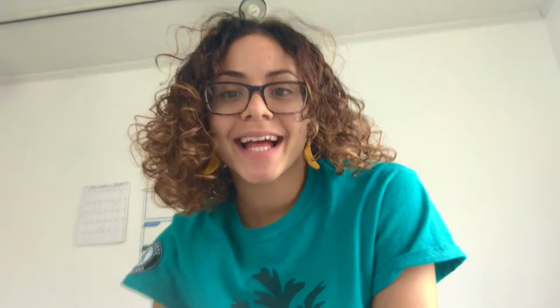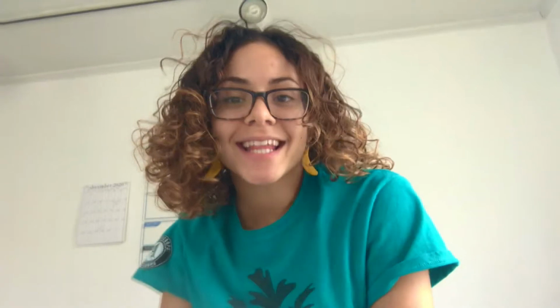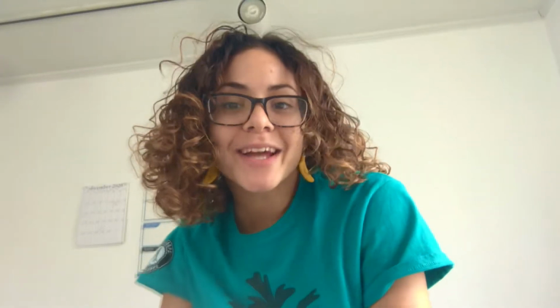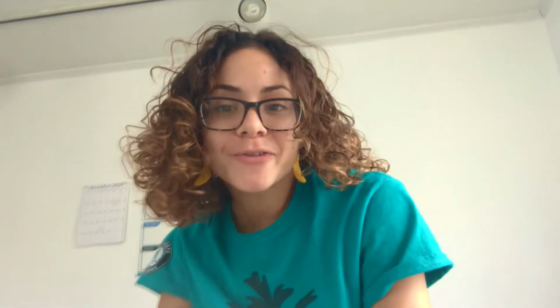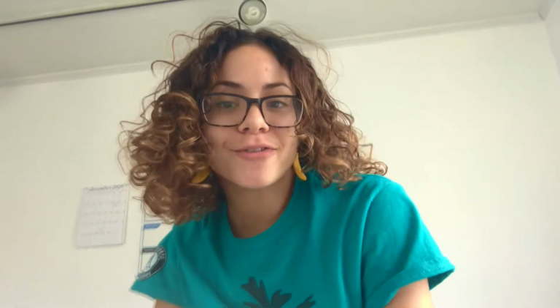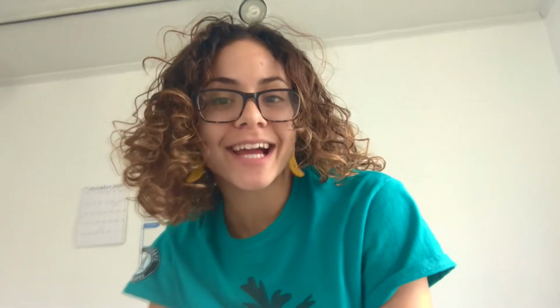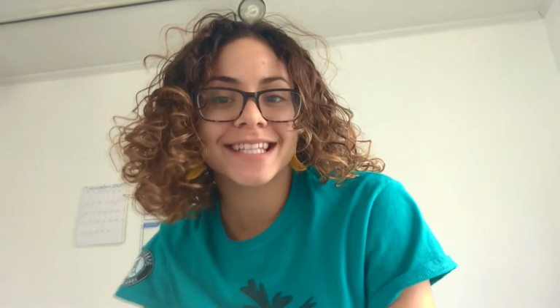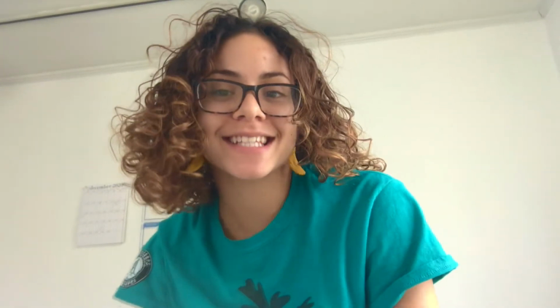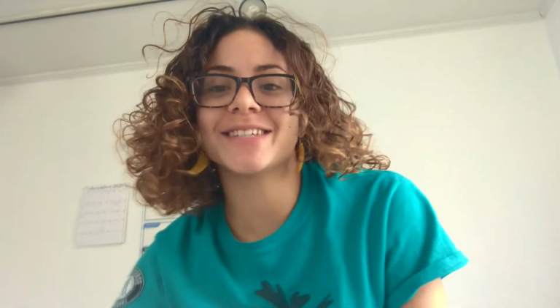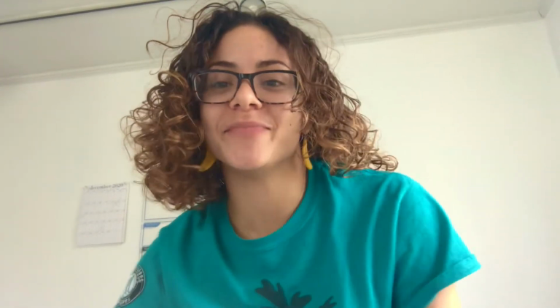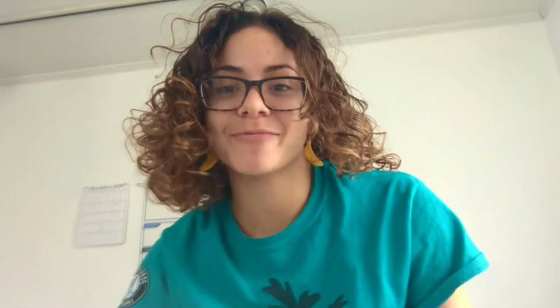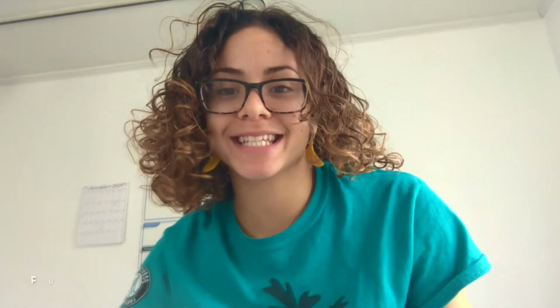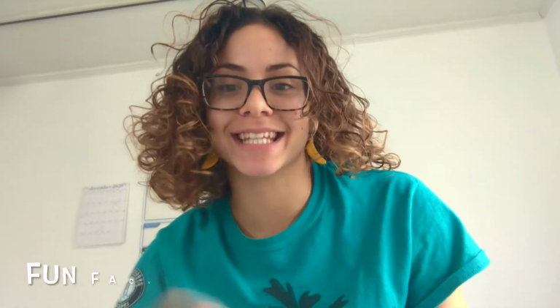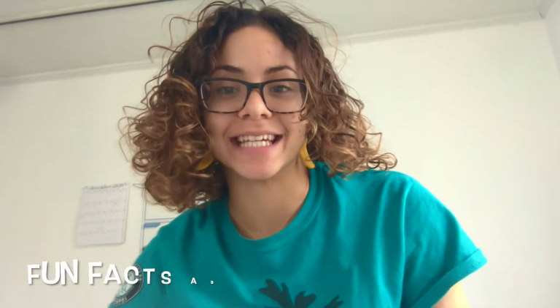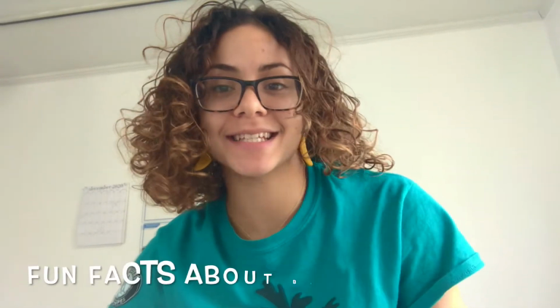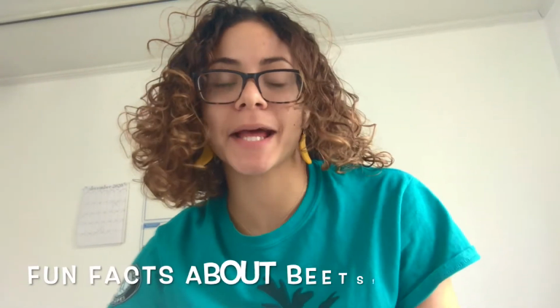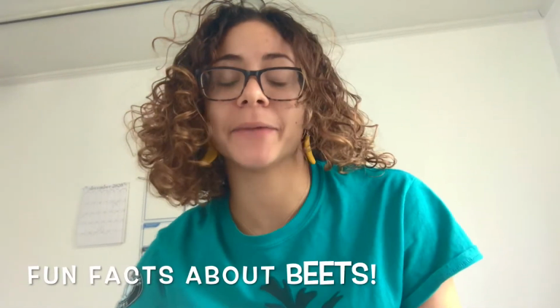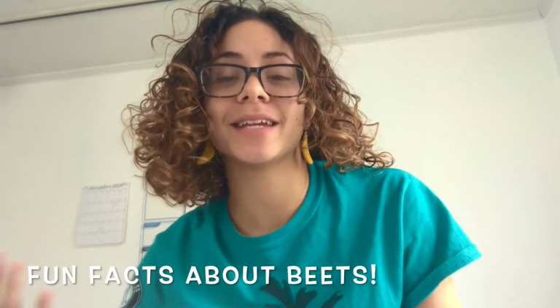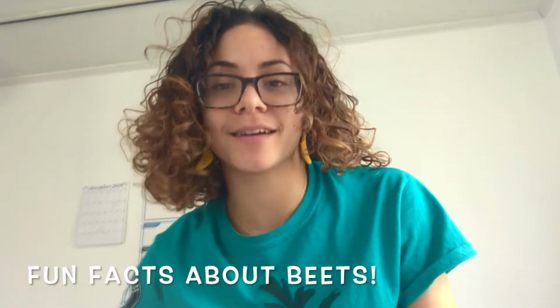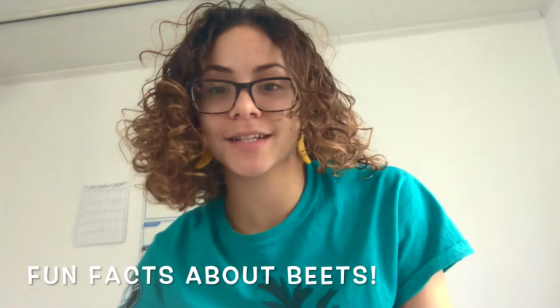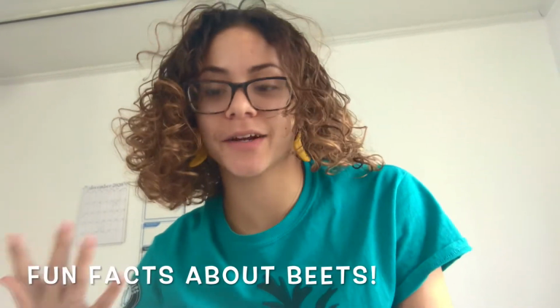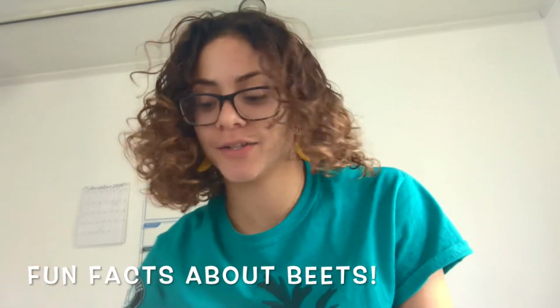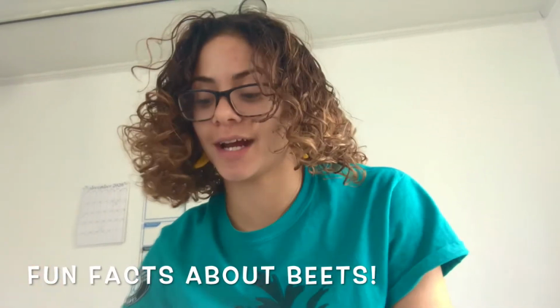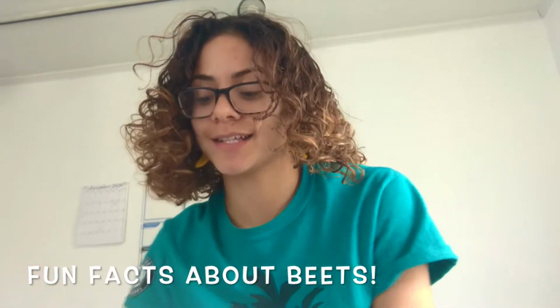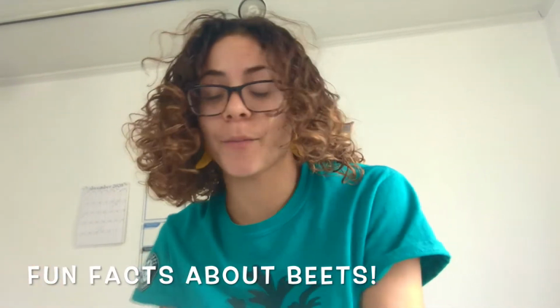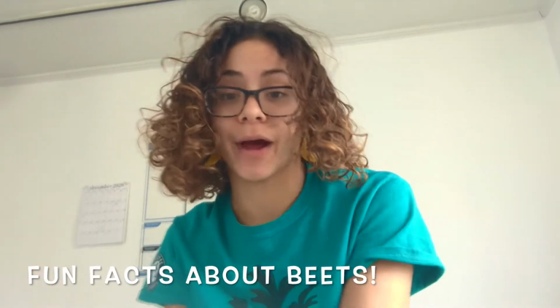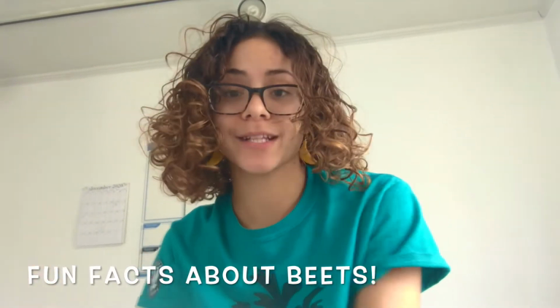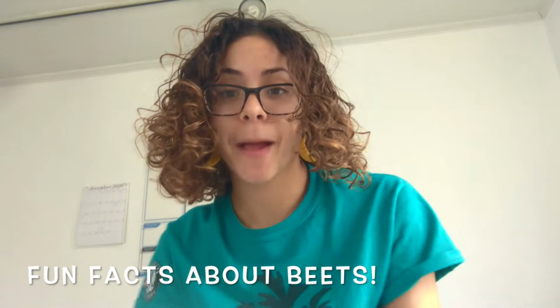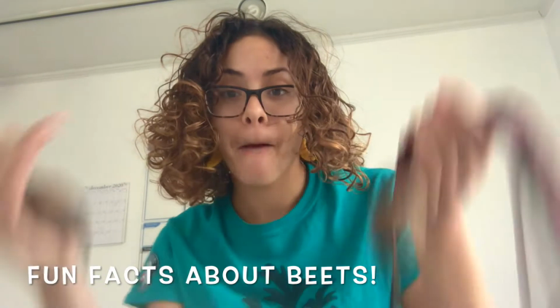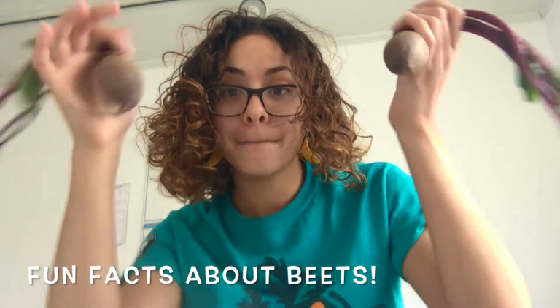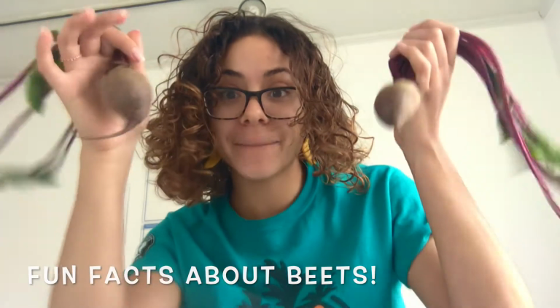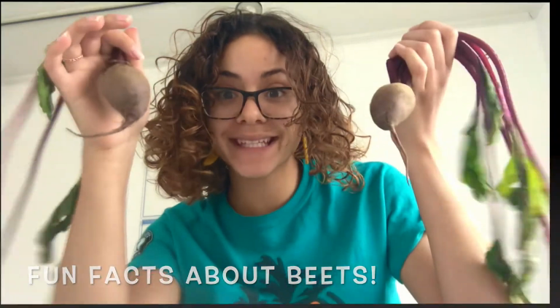Hello friends, it's me, Miss Liz, and I'm here to talk to you guys about beets.